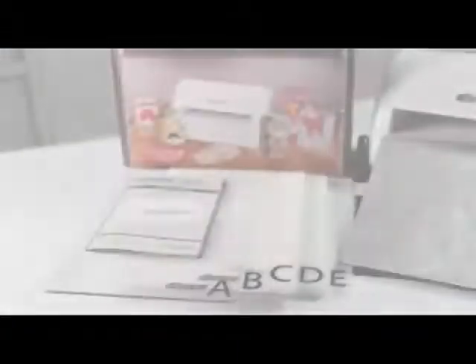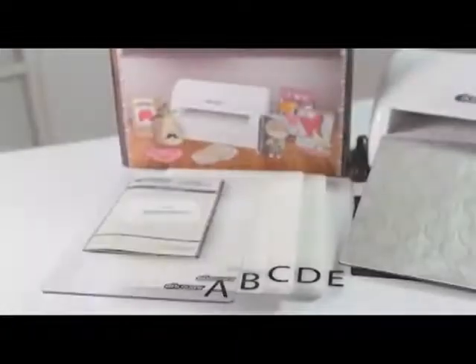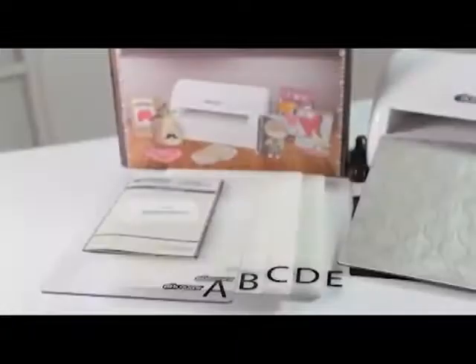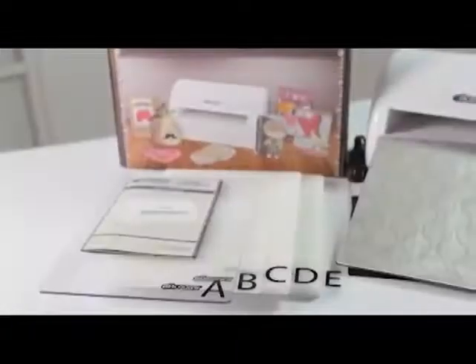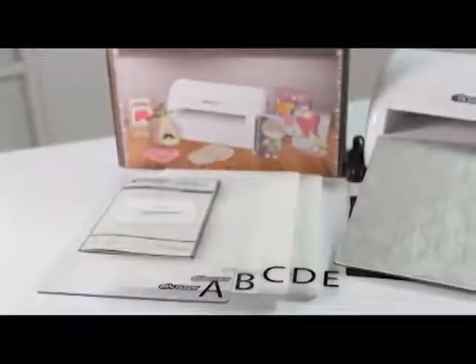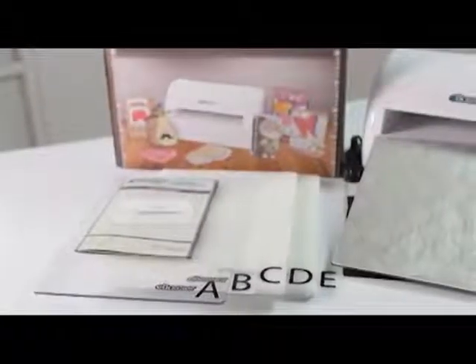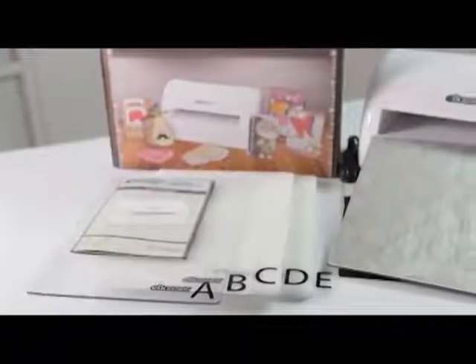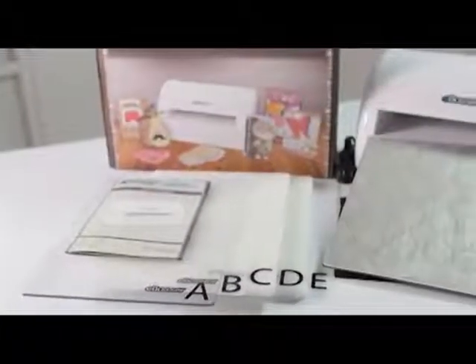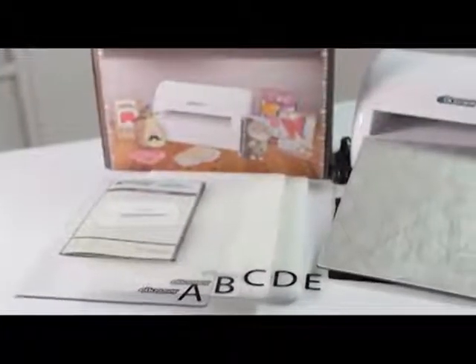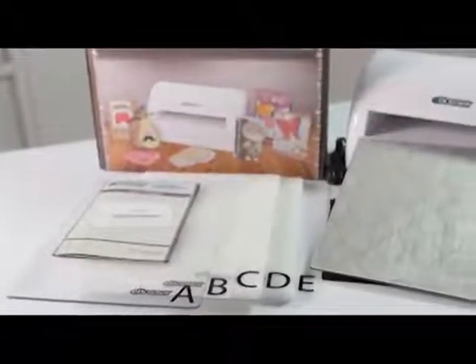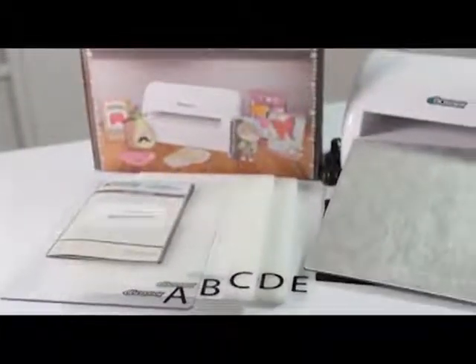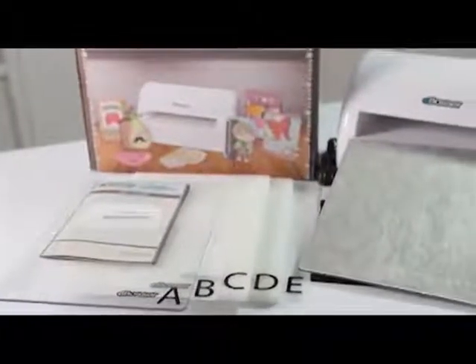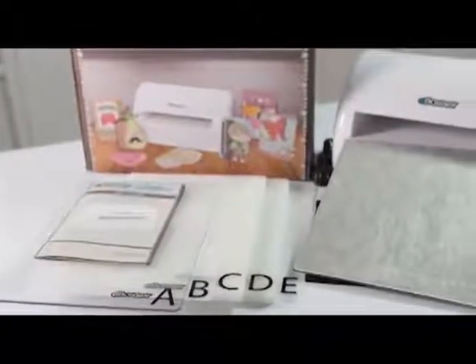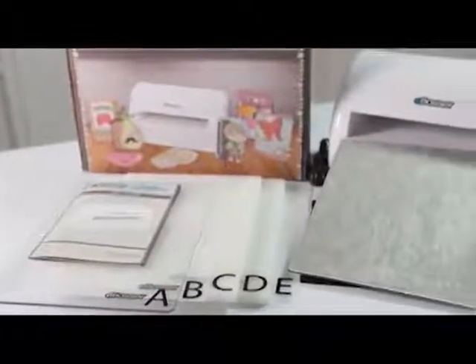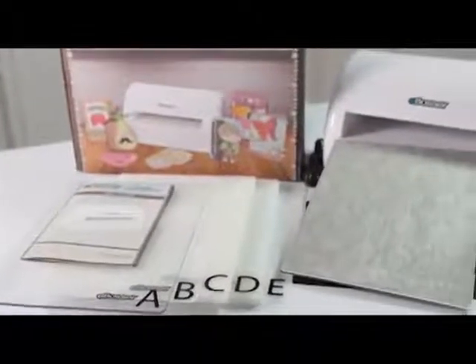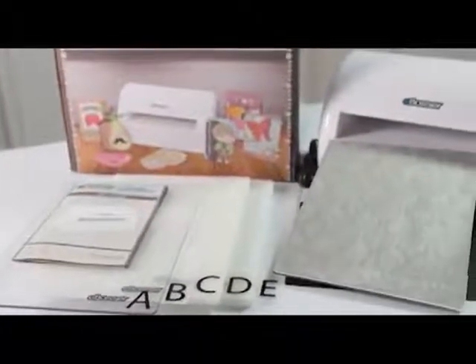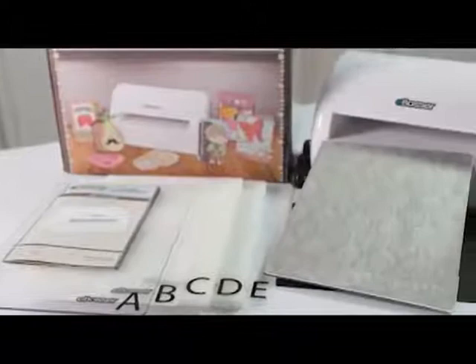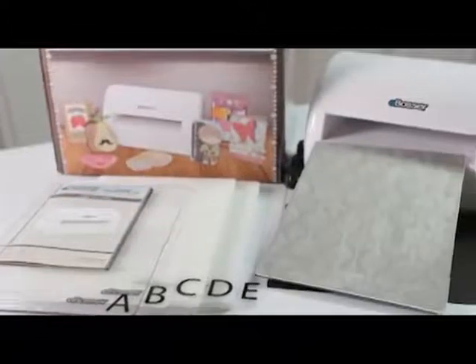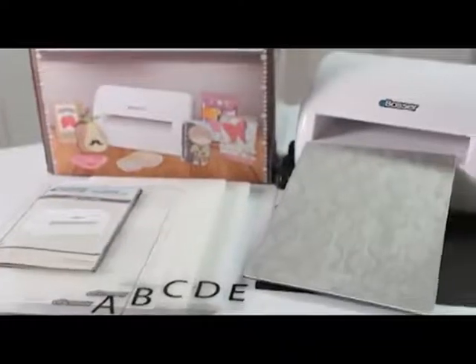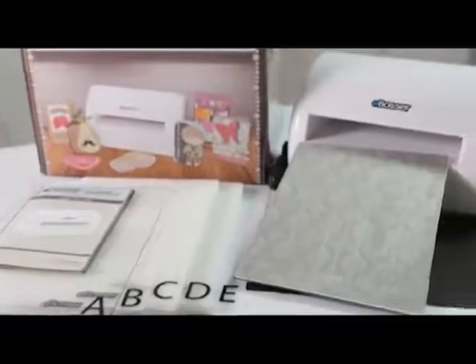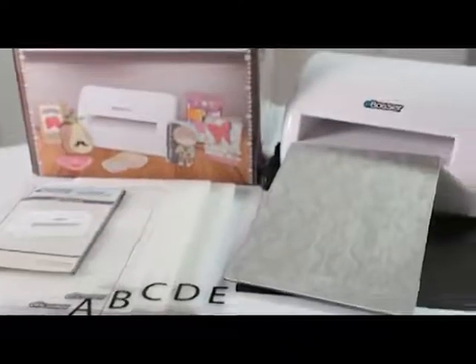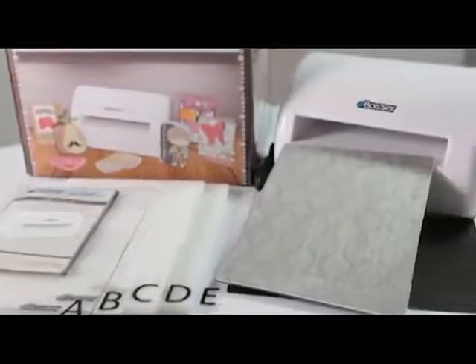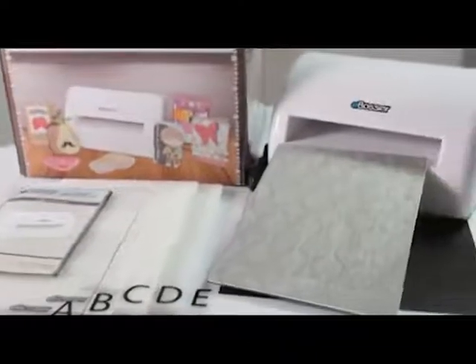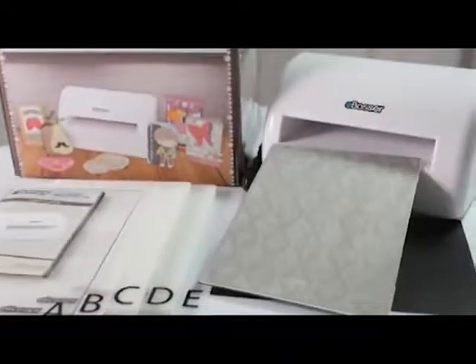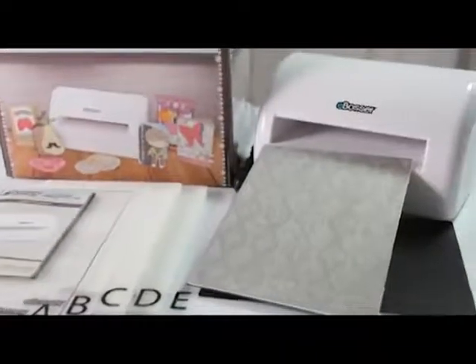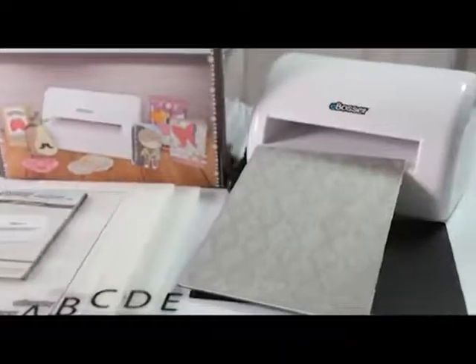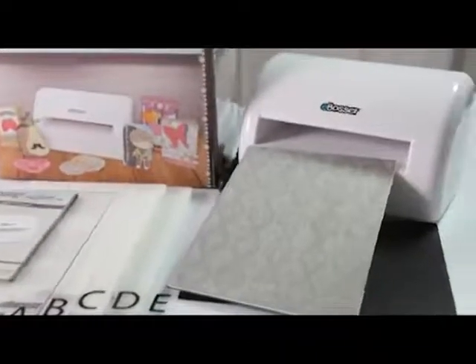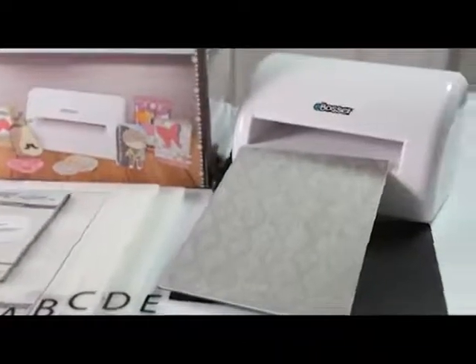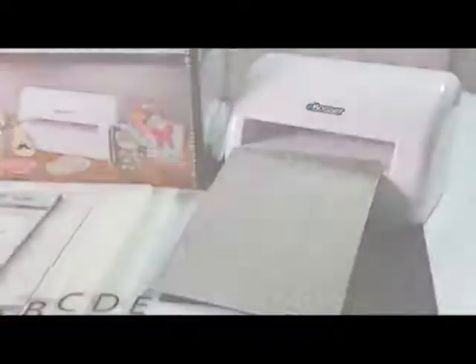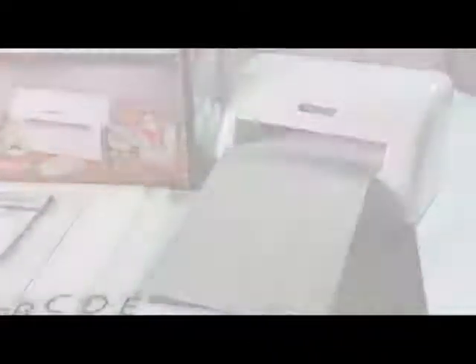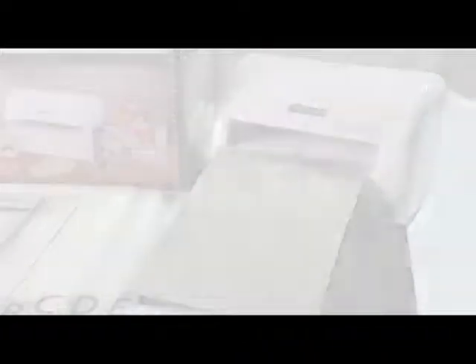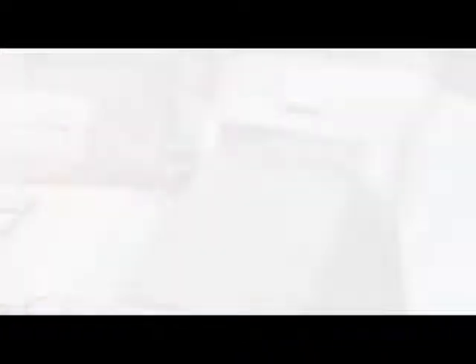The new eBosser from Craftwell. Cutting and embossing have never been this easy.